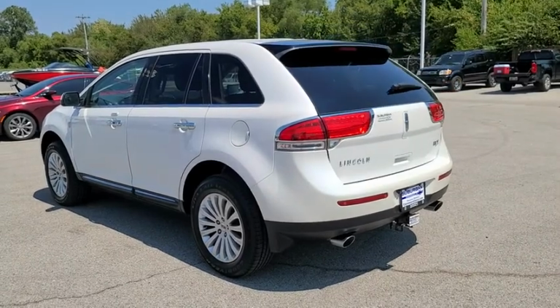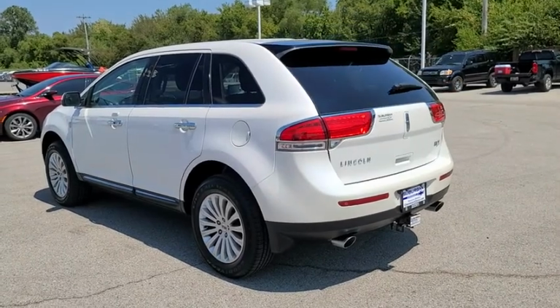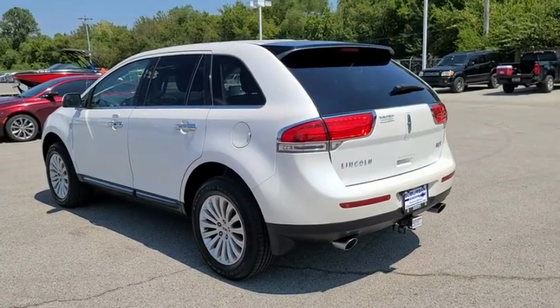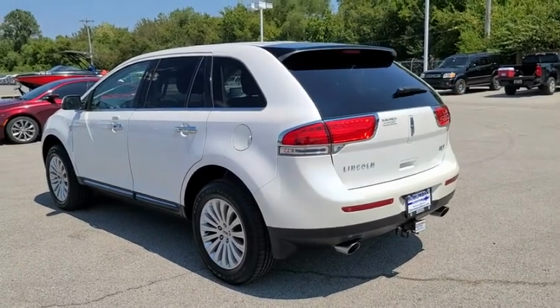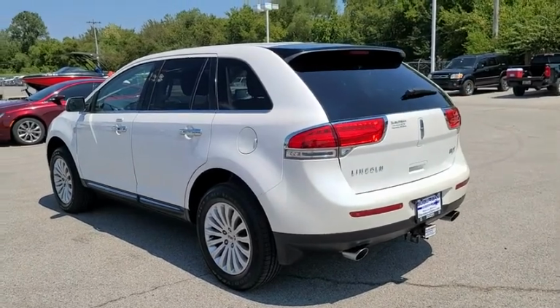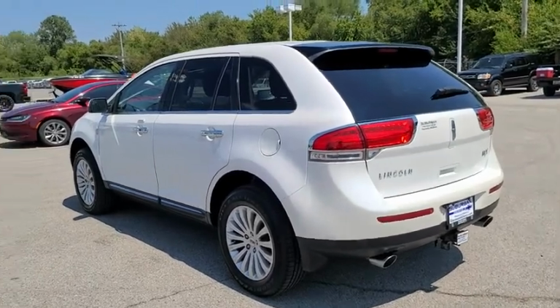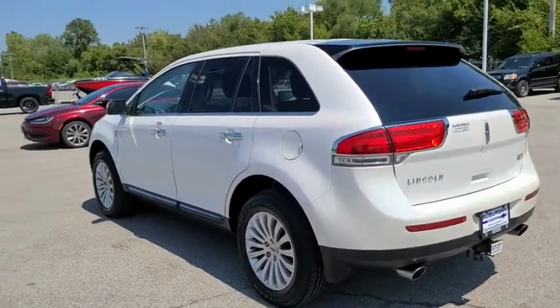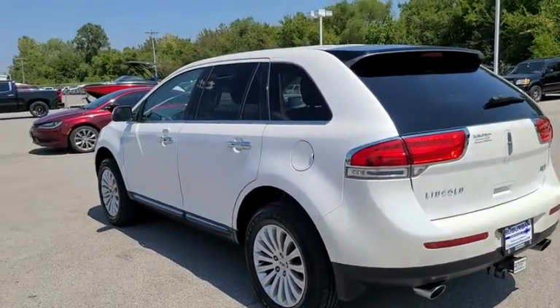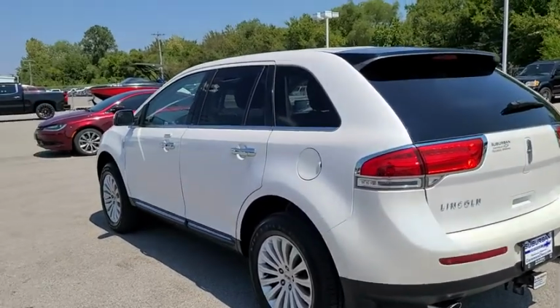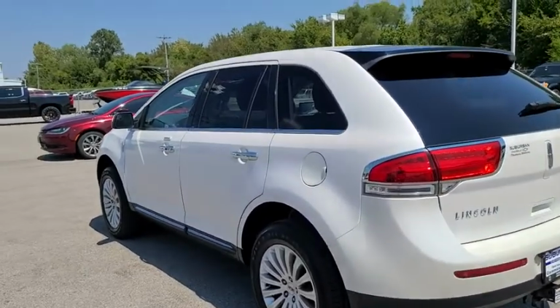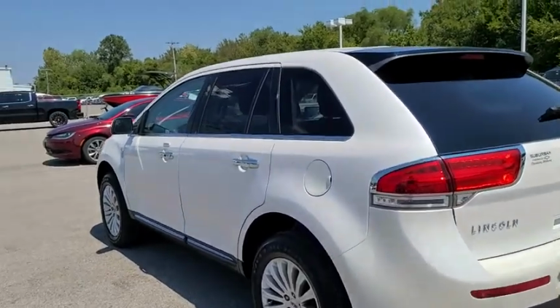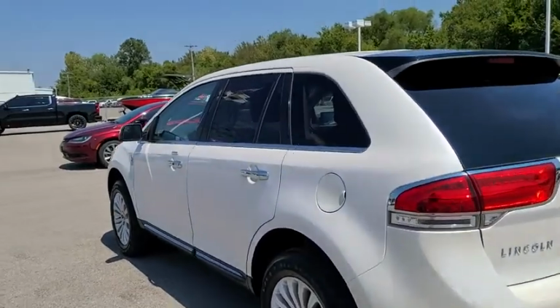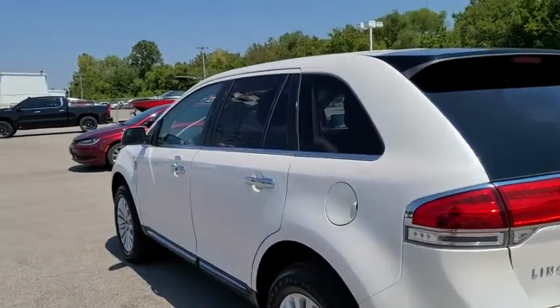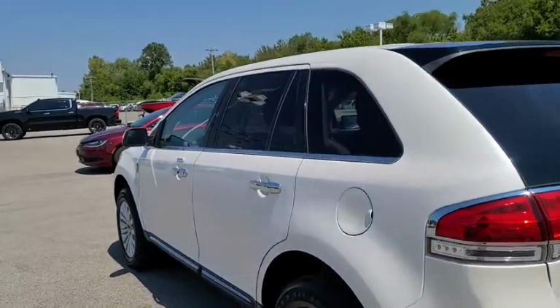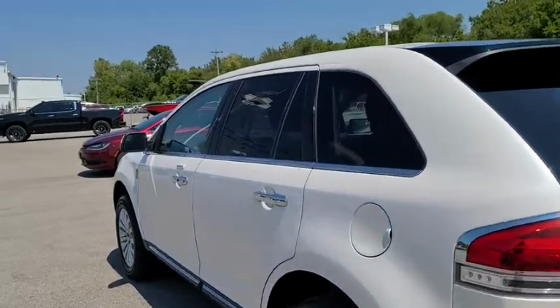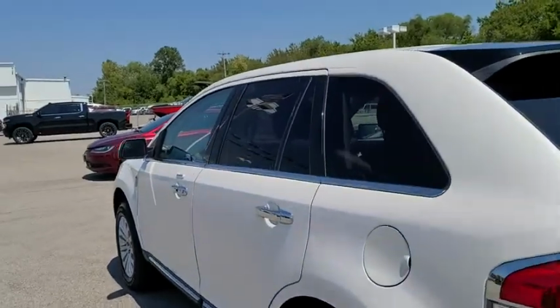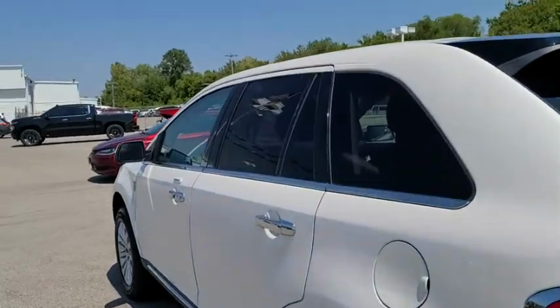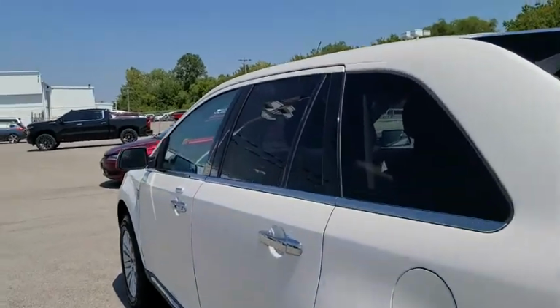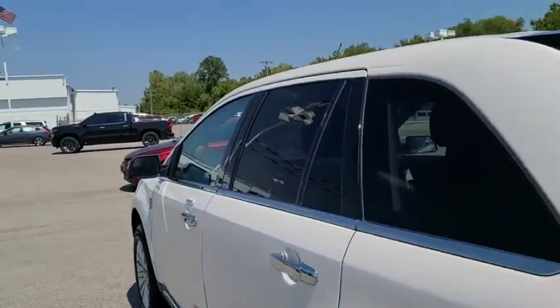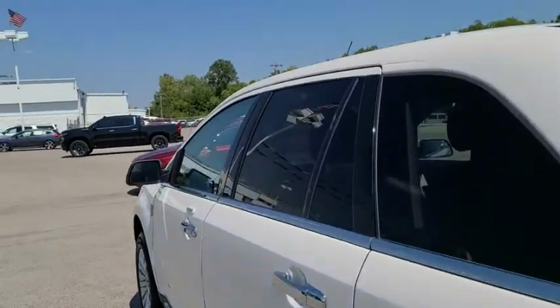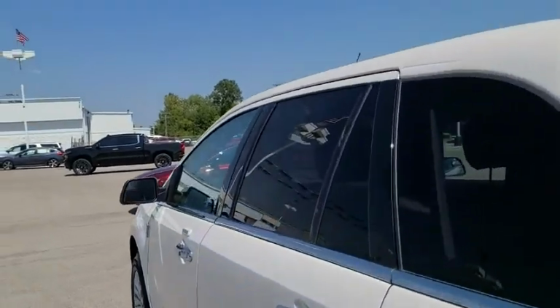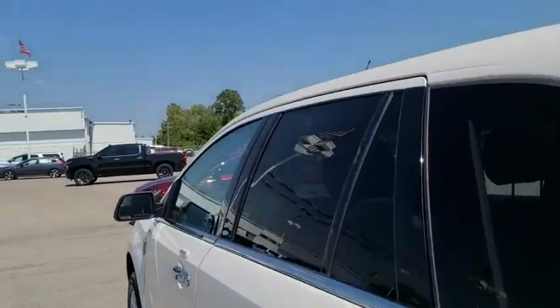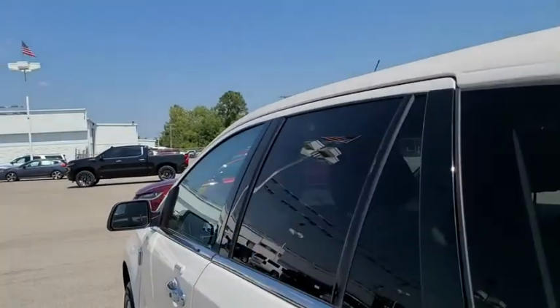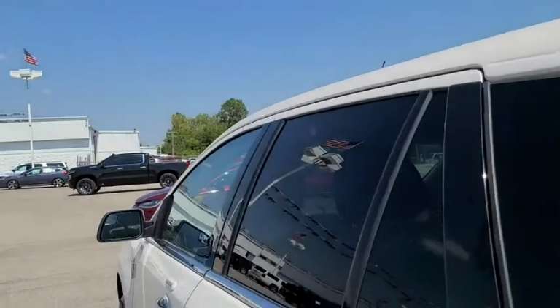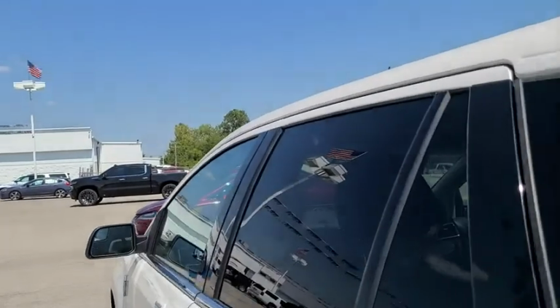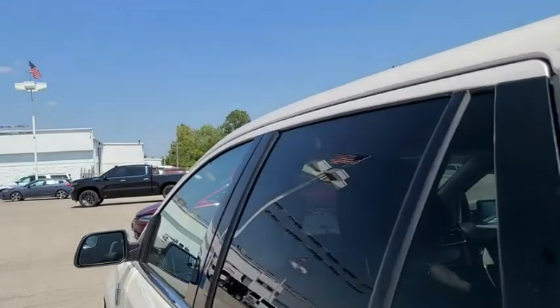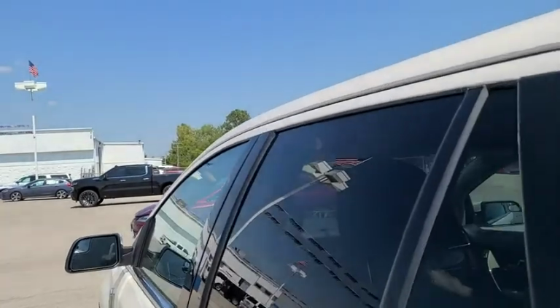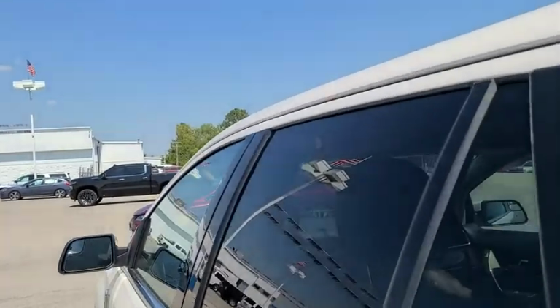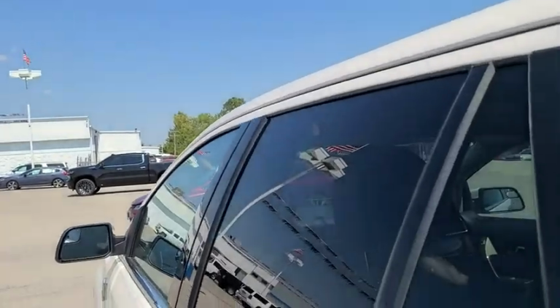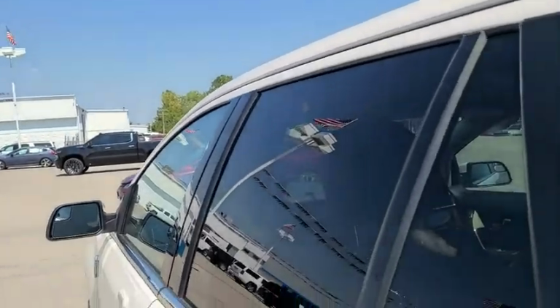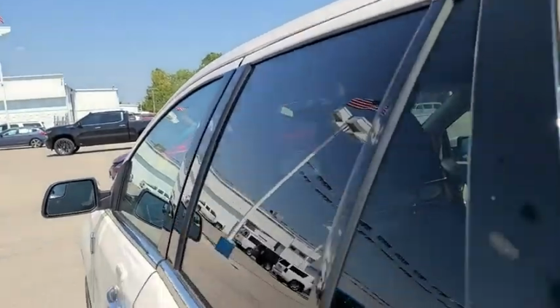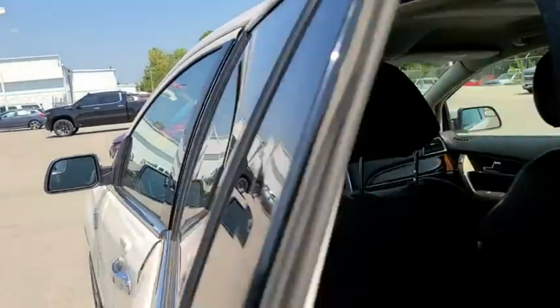Cruise control. Aluminum wheels. Auto dimming rear view mirror. Universal garage door opener.